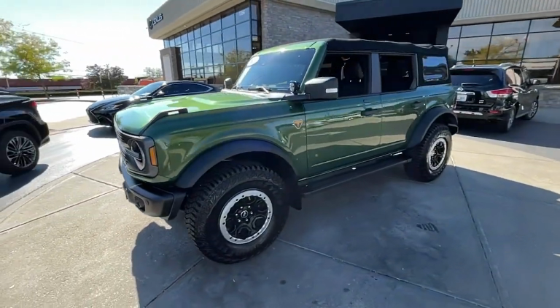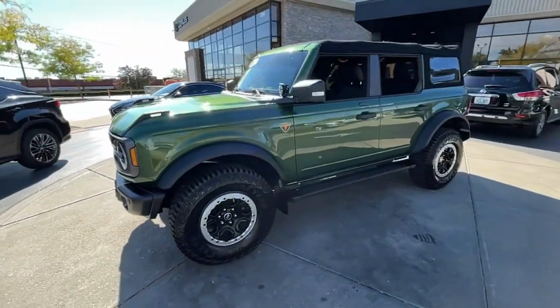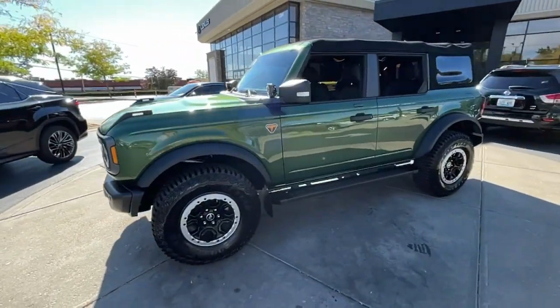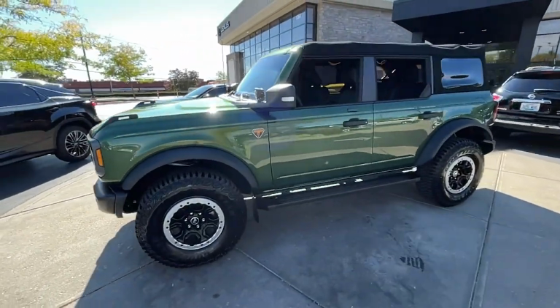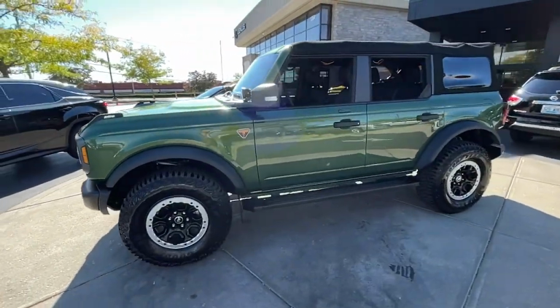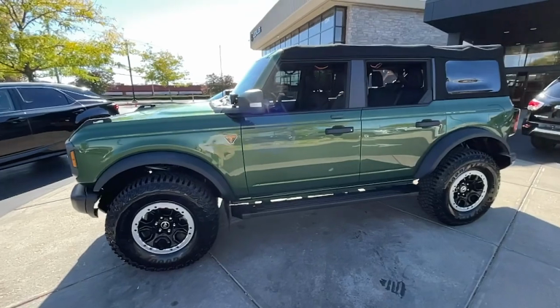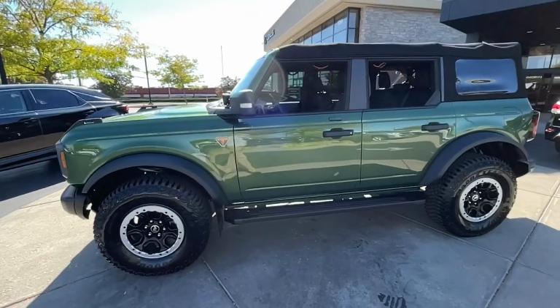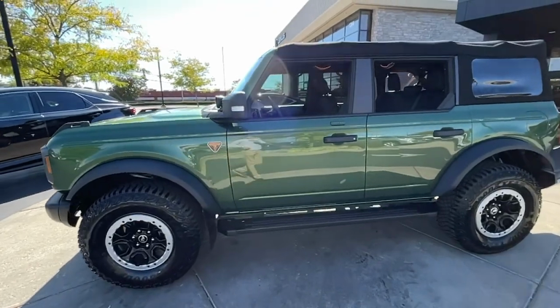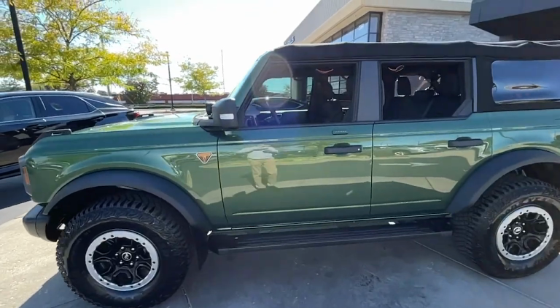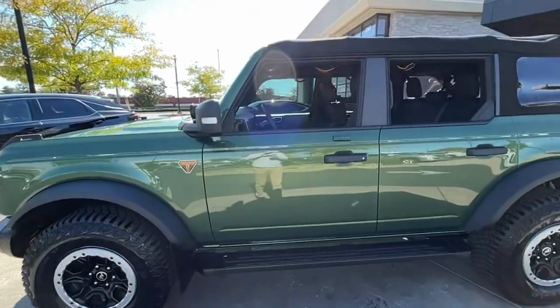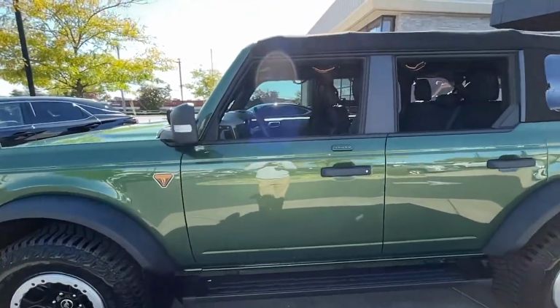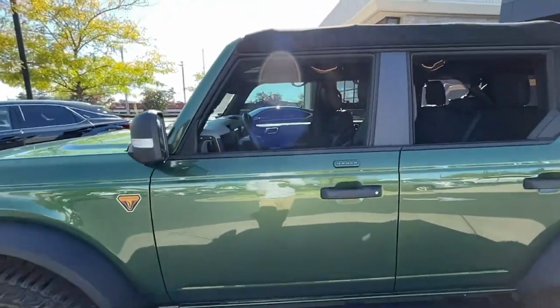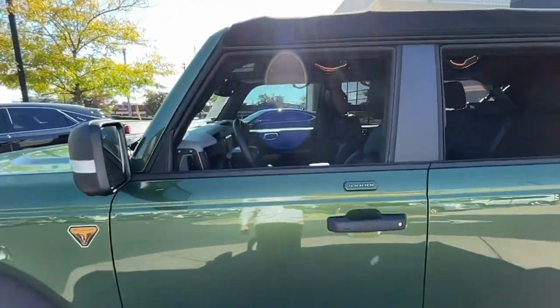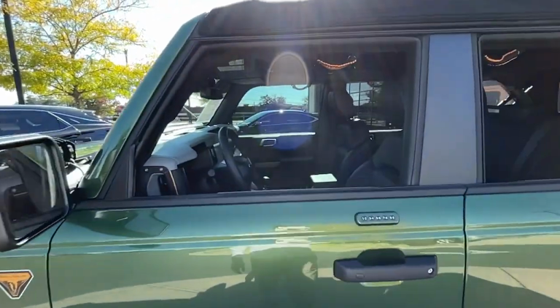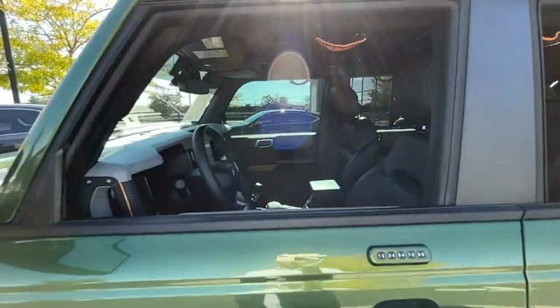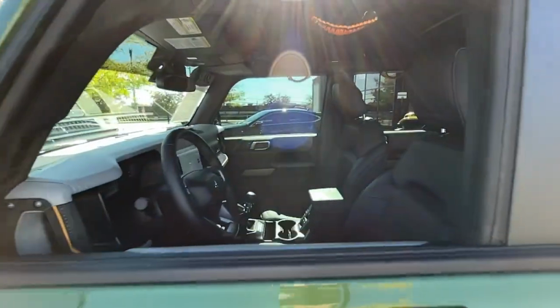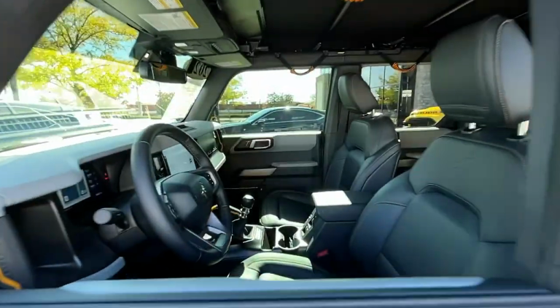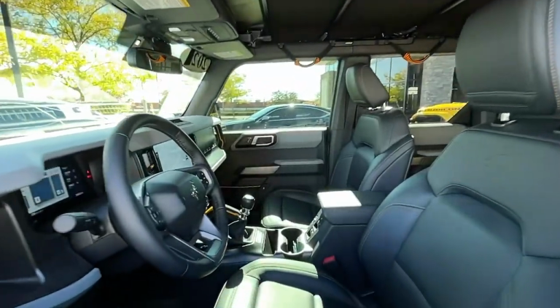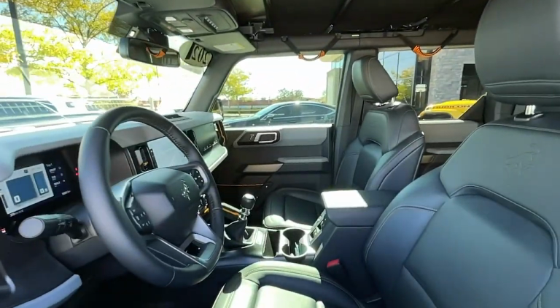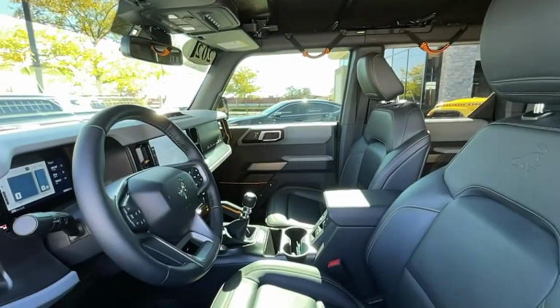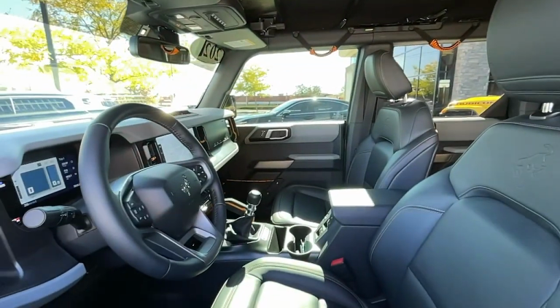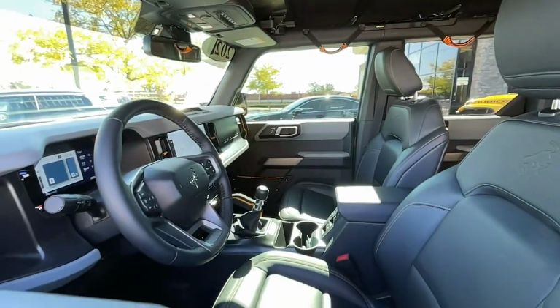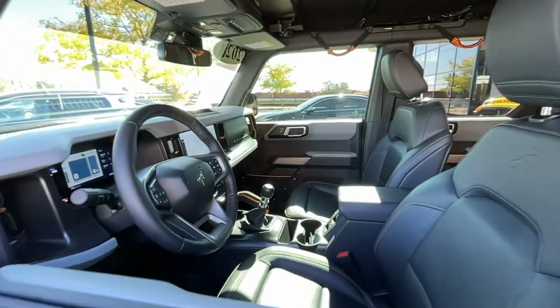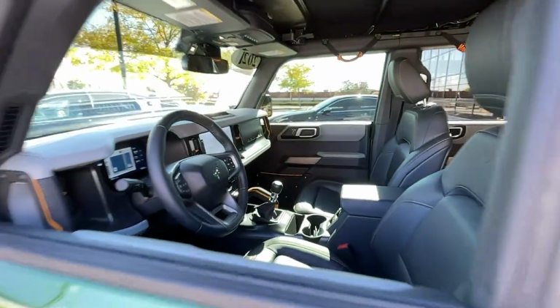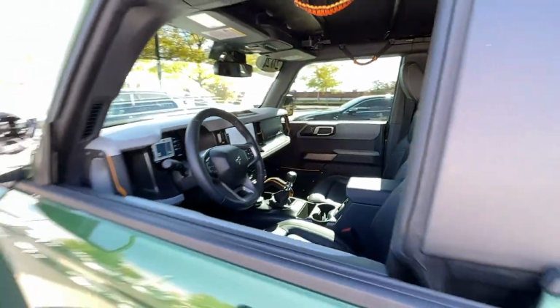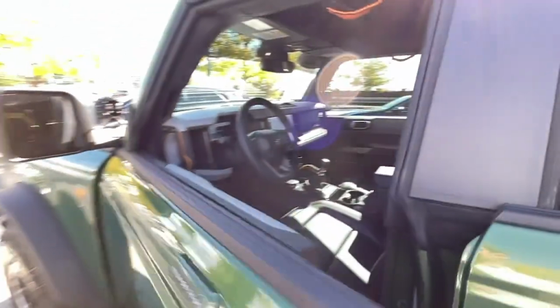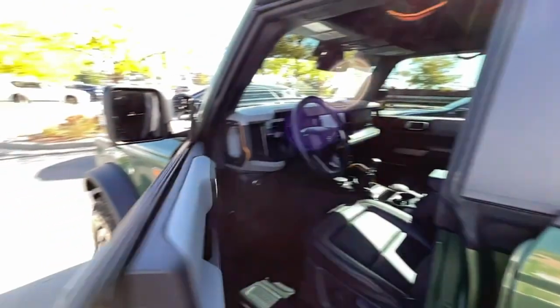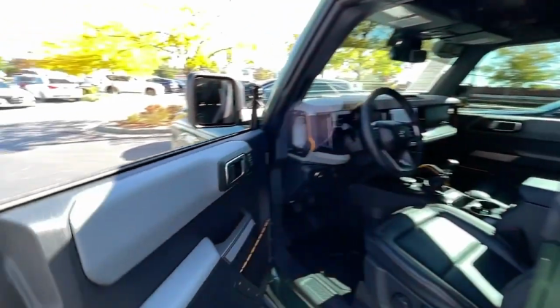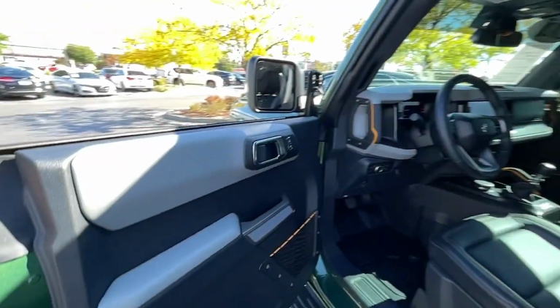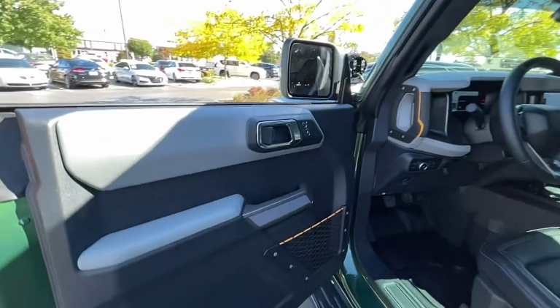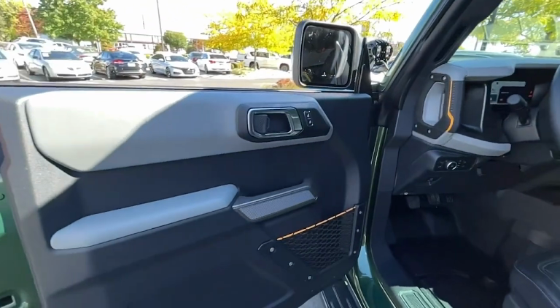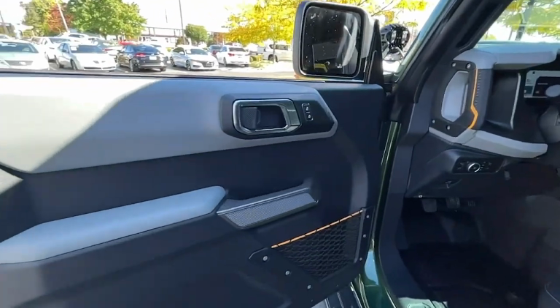Its spacious, well-equipped cabin makes navigating any landscape a delight. These are just some of the great options this vehicle comes with.